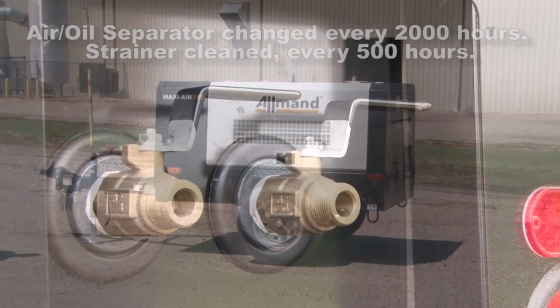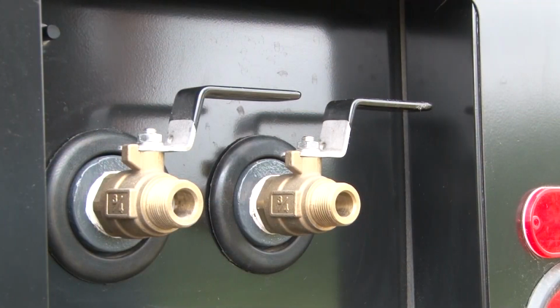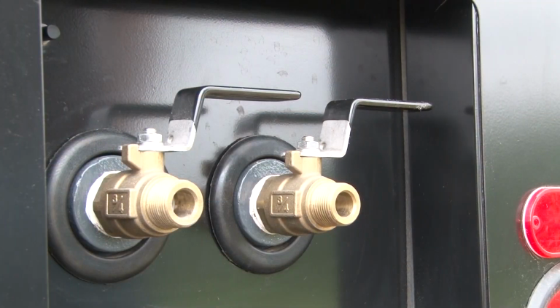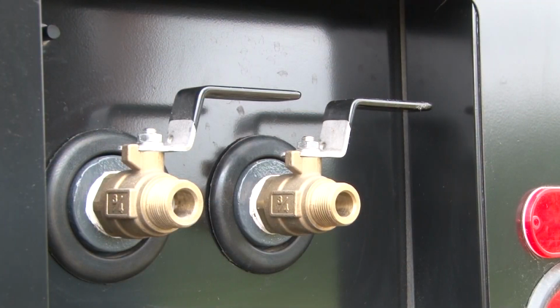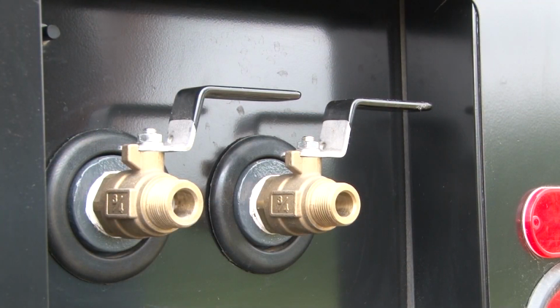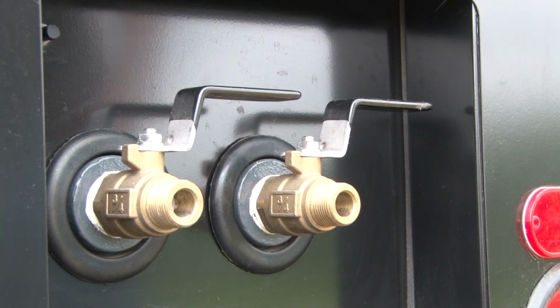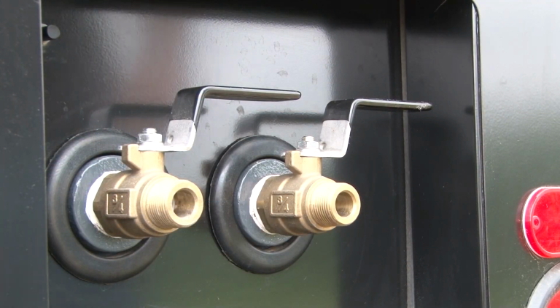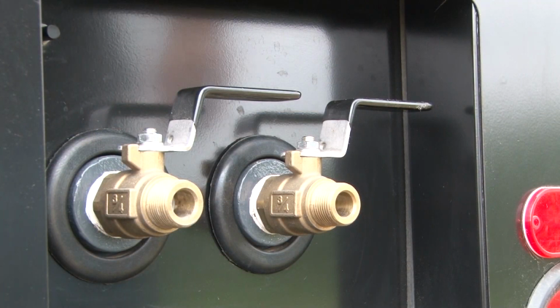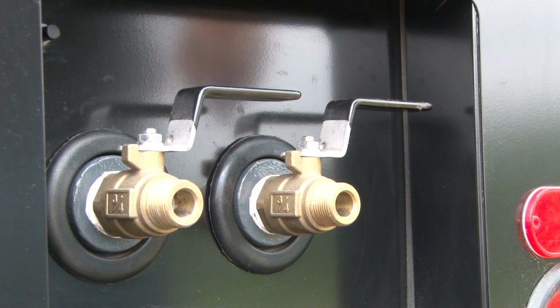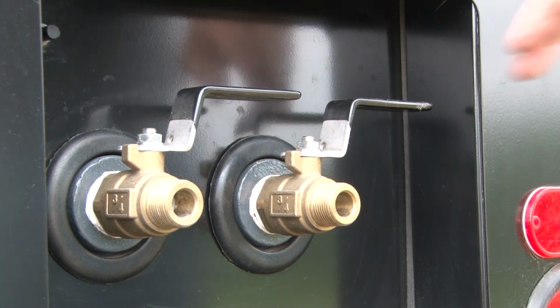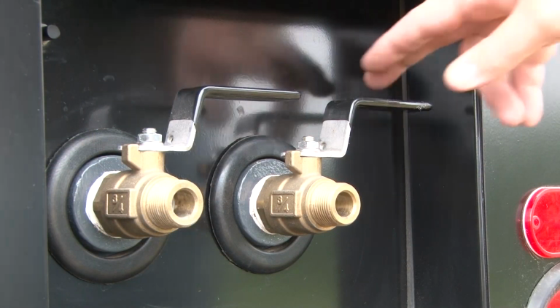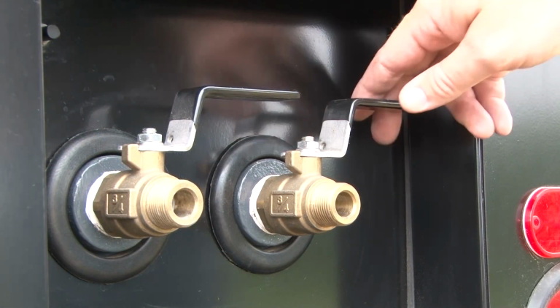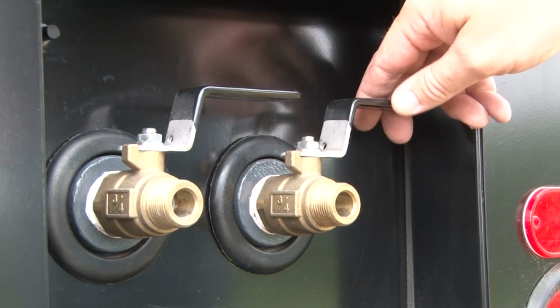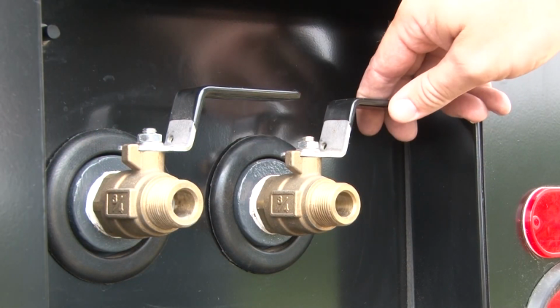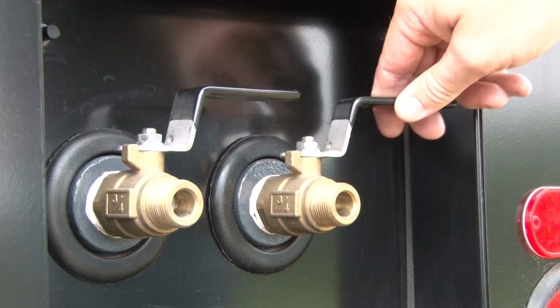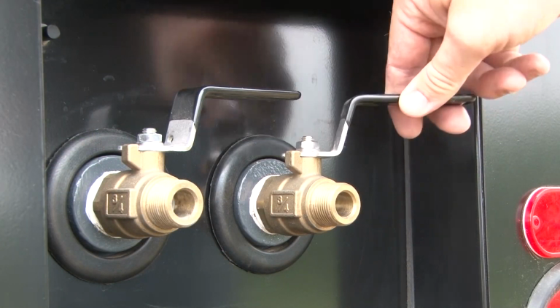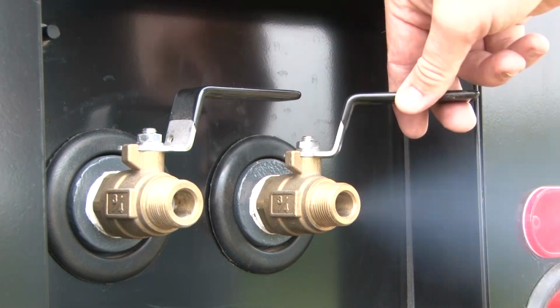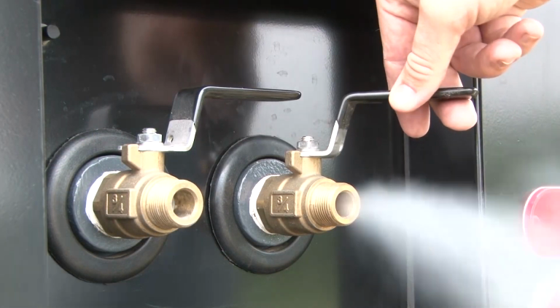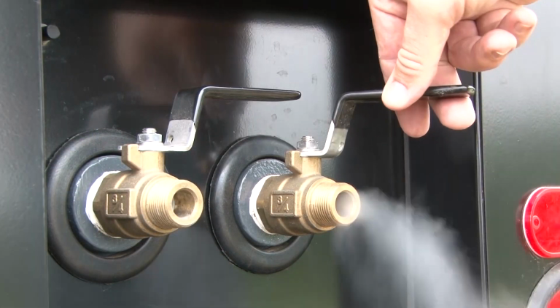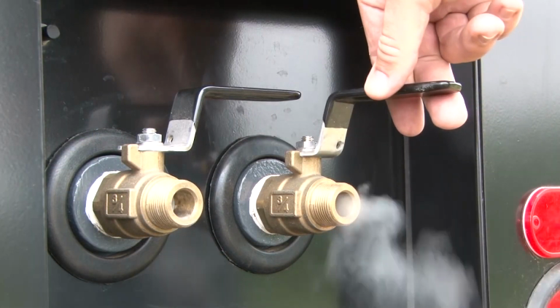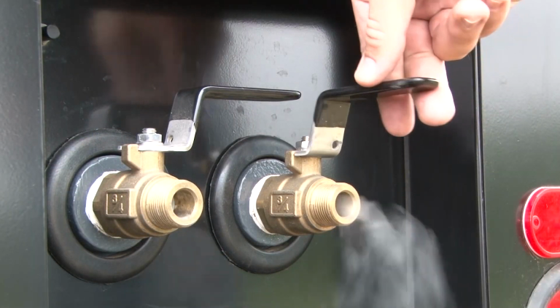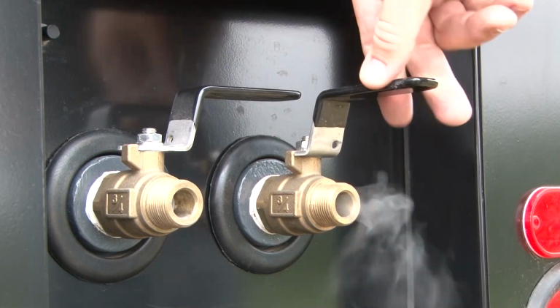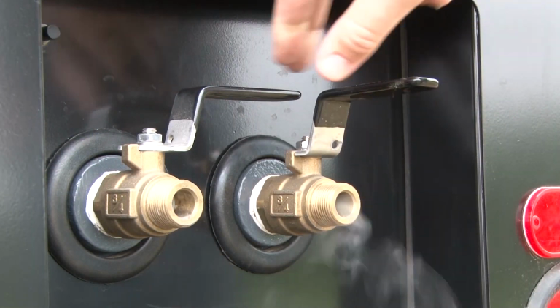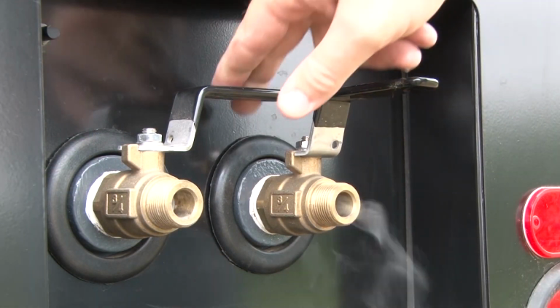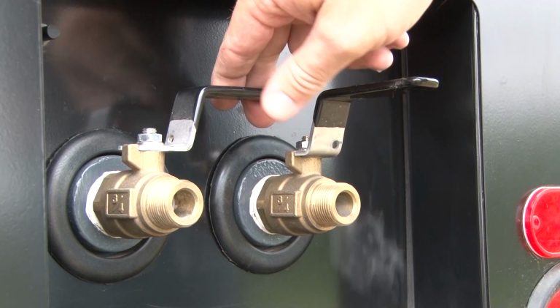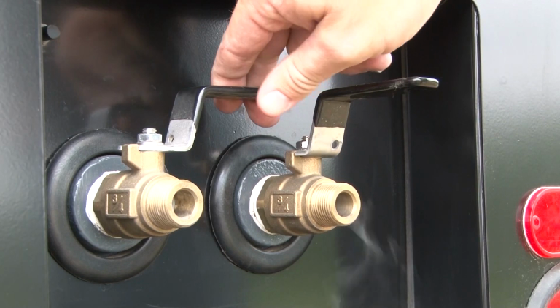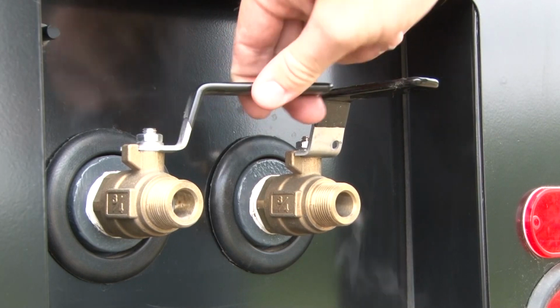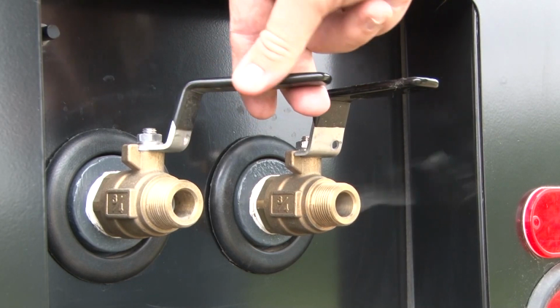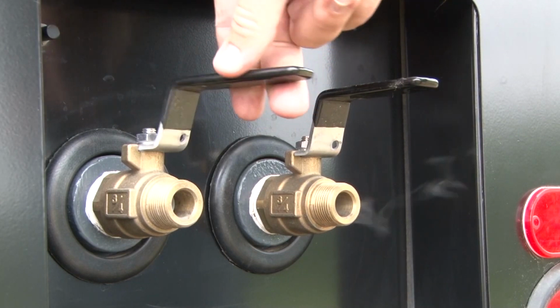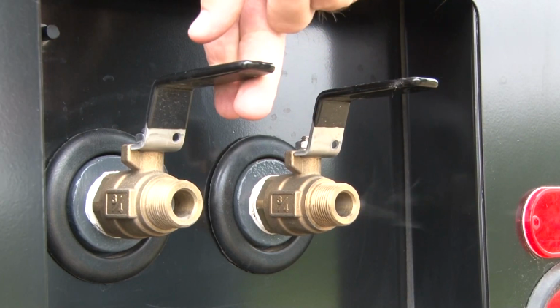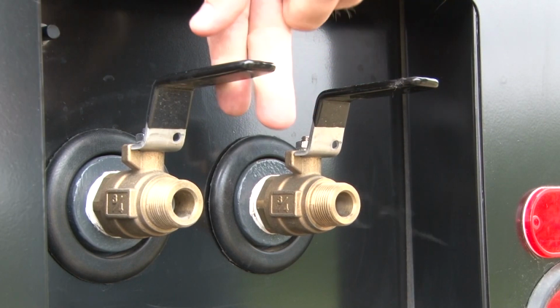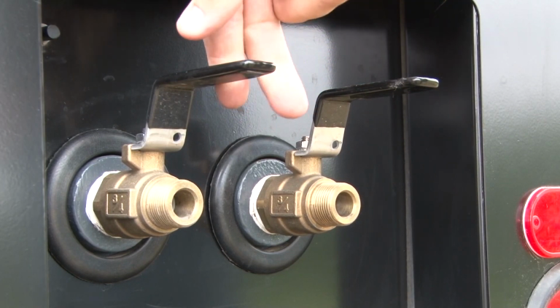To be sure there is no excess air pressure in the system, first open a service valve to discharge any compressed air.